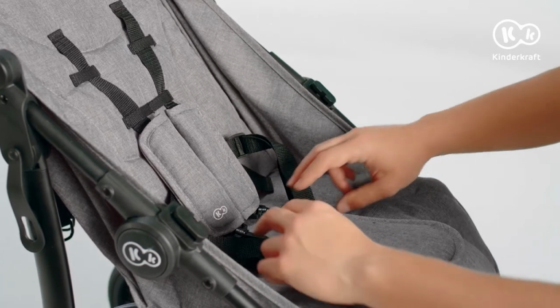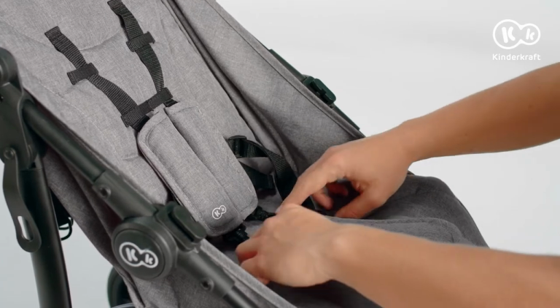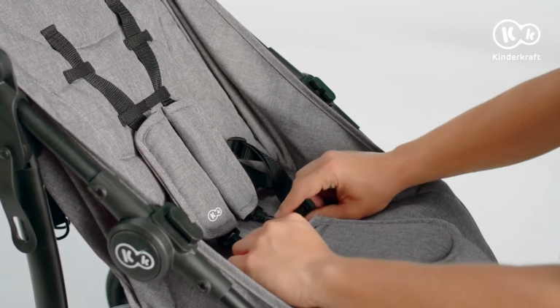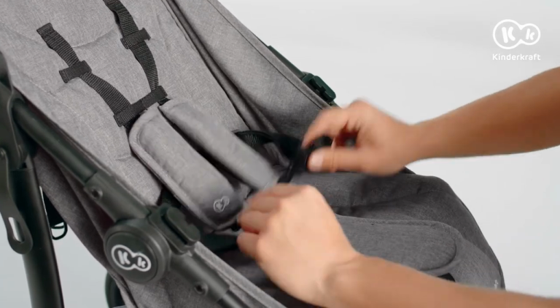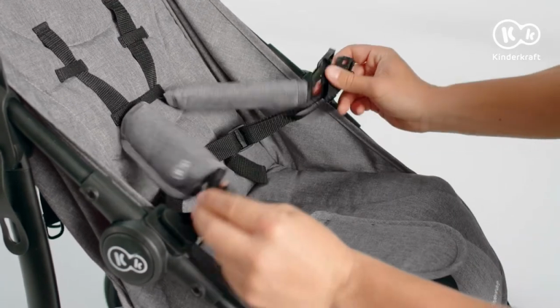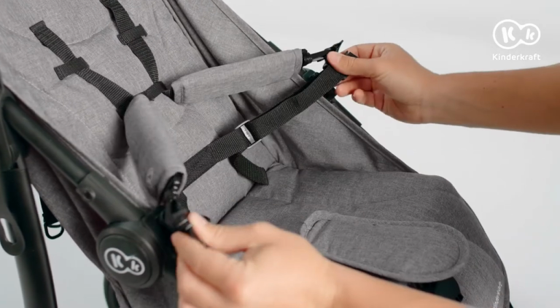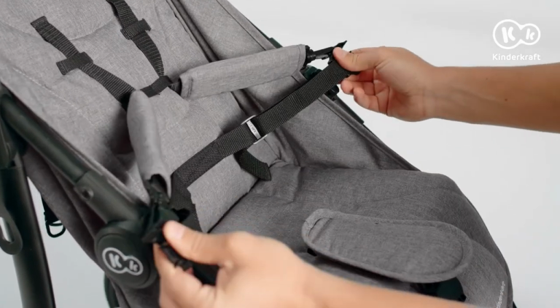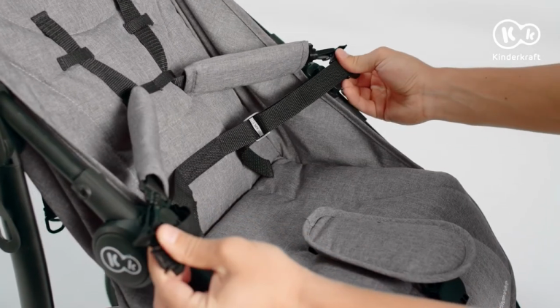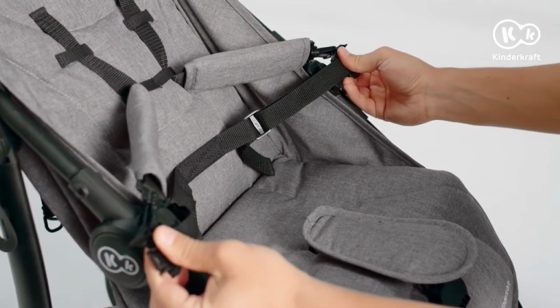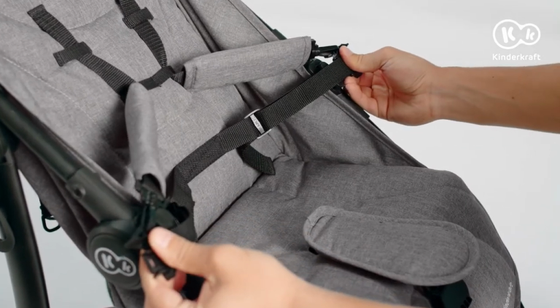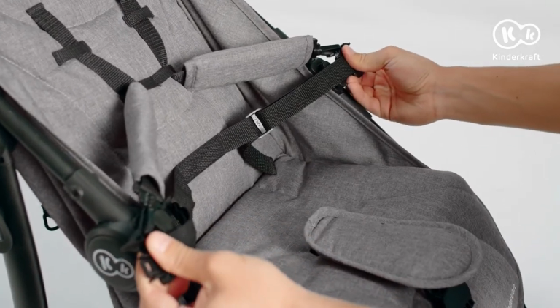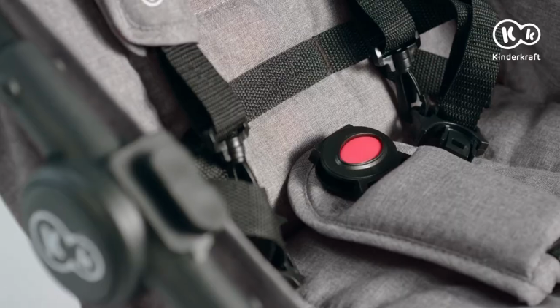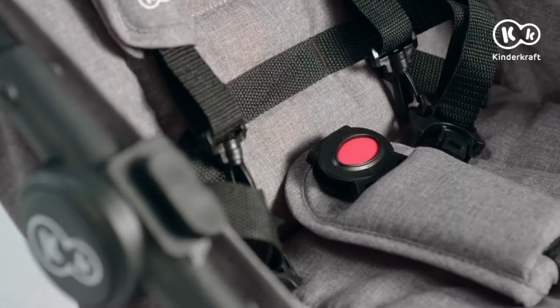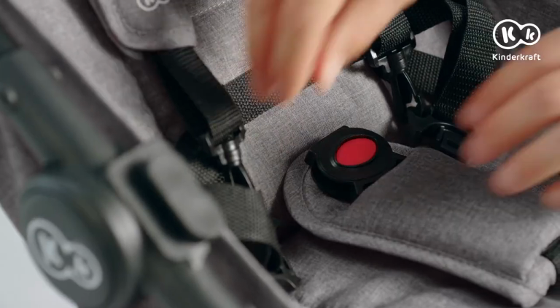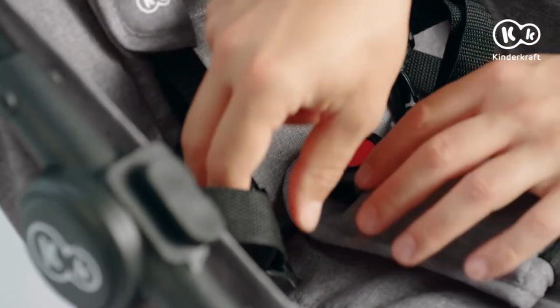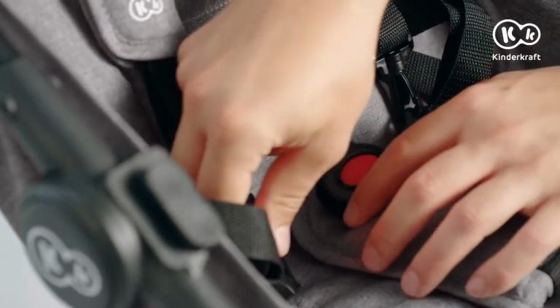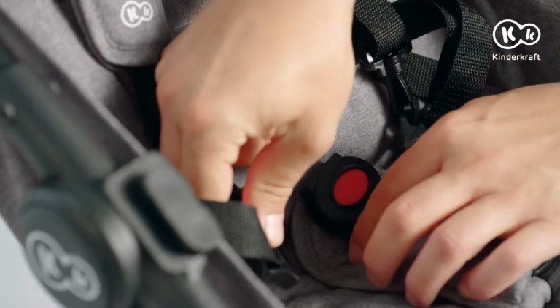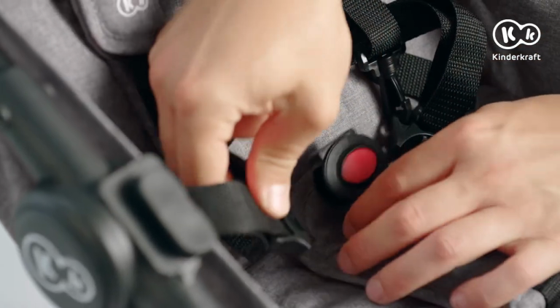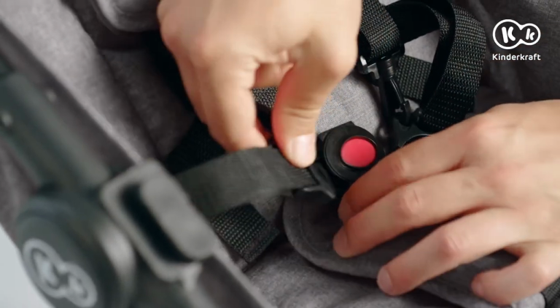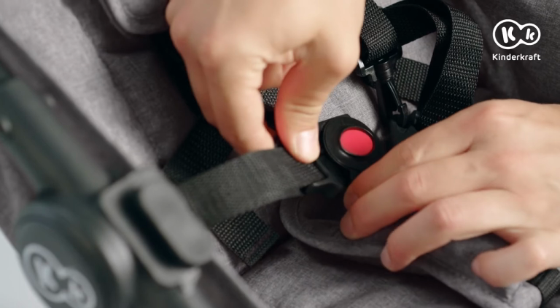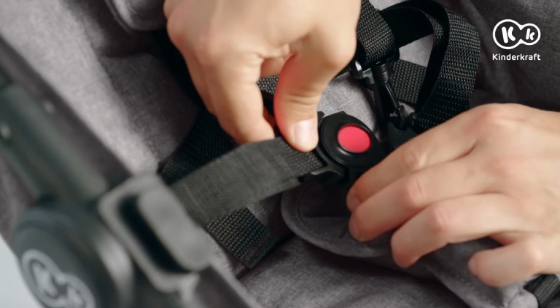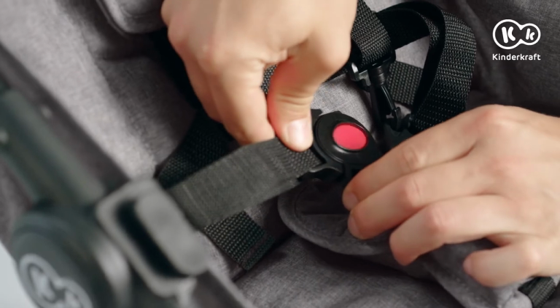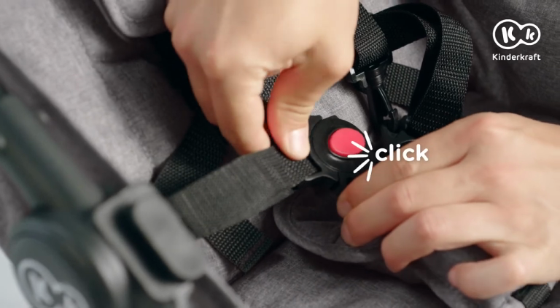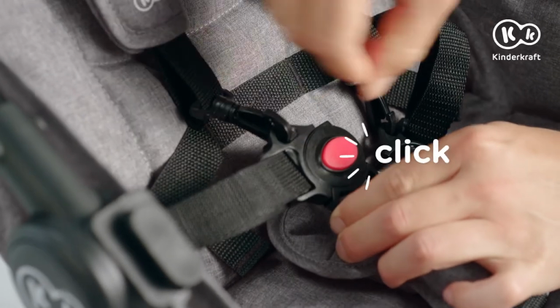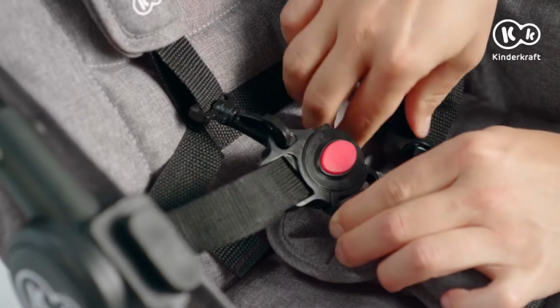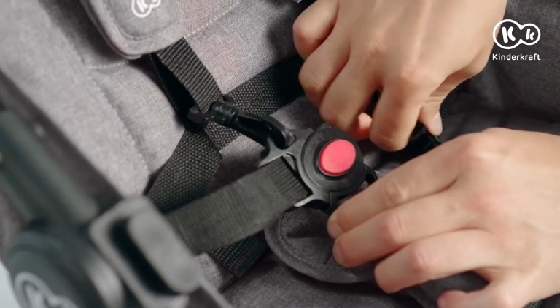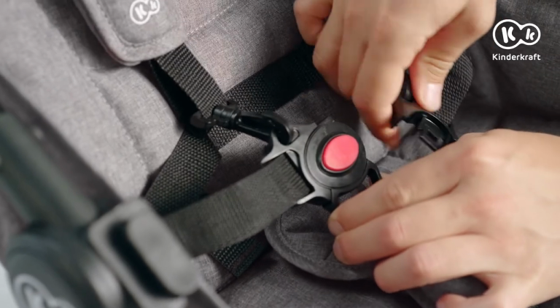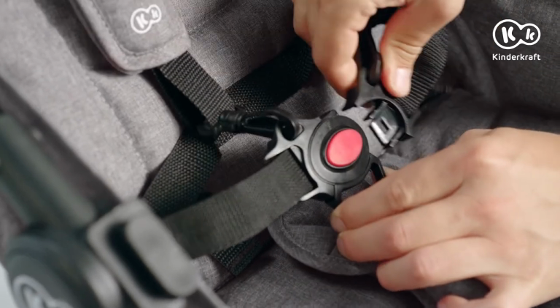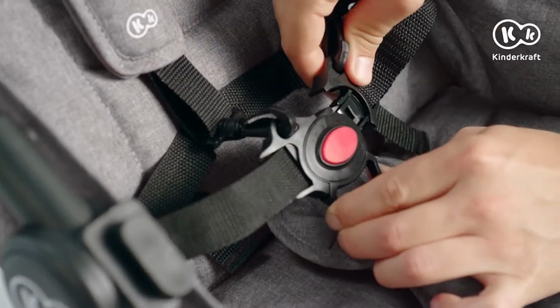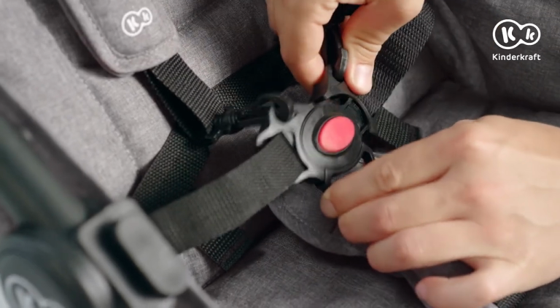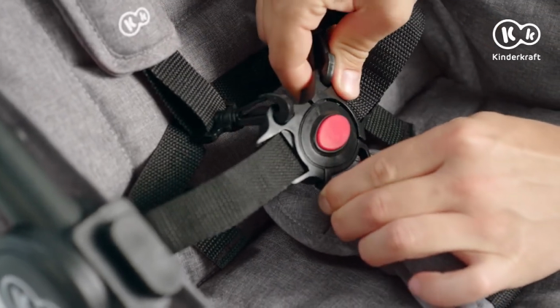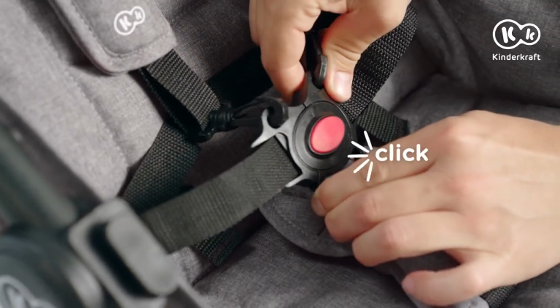The safety harness is suitable even for newborns. To secure your child, insert the tabs into the central buckle until it clicks.